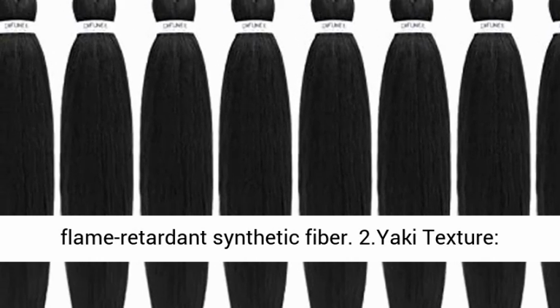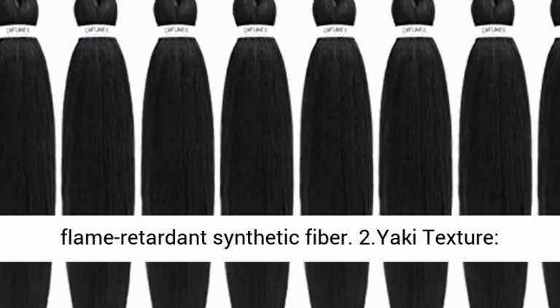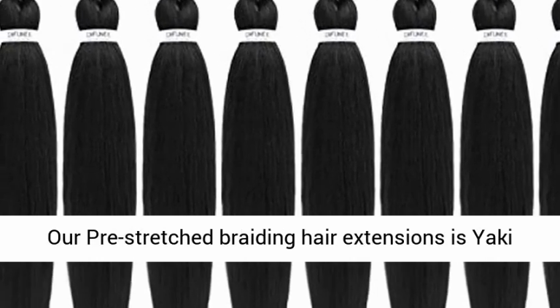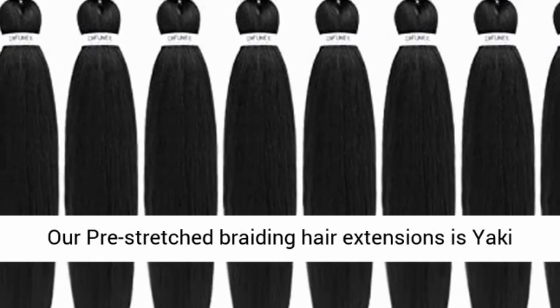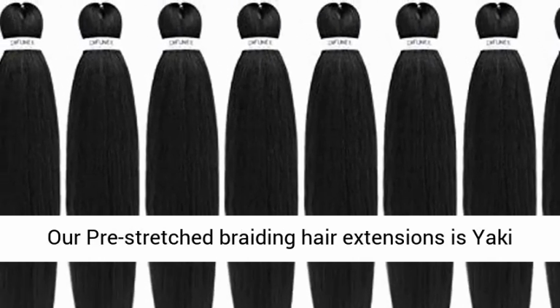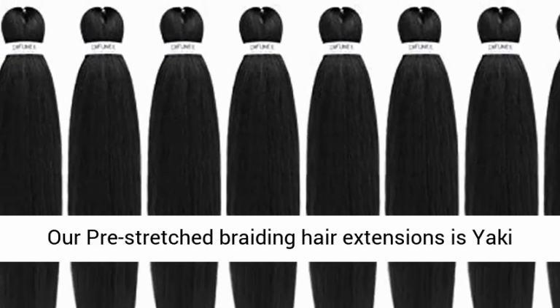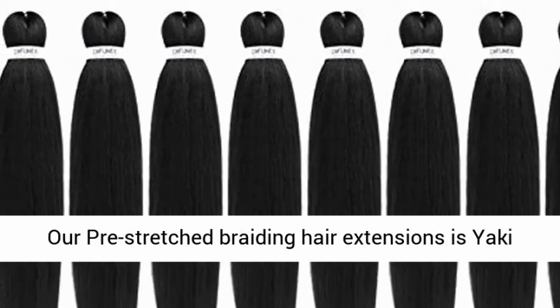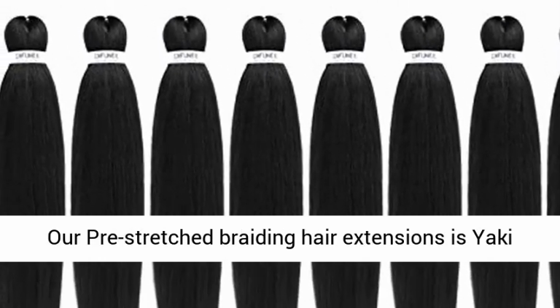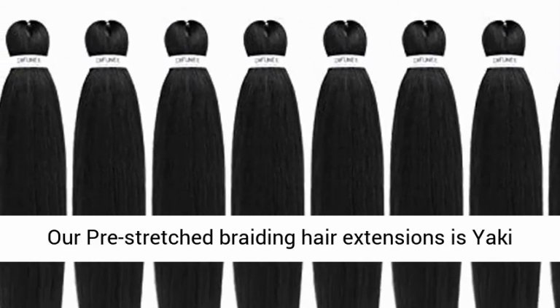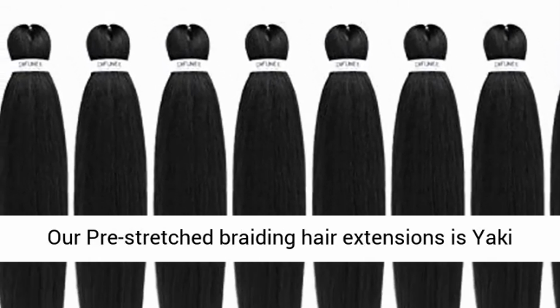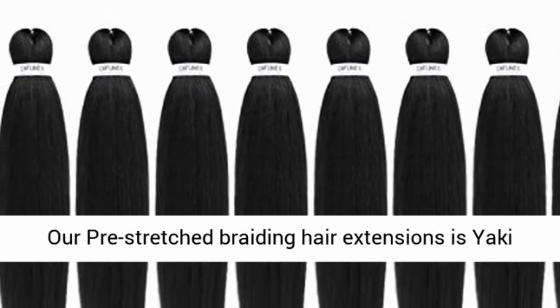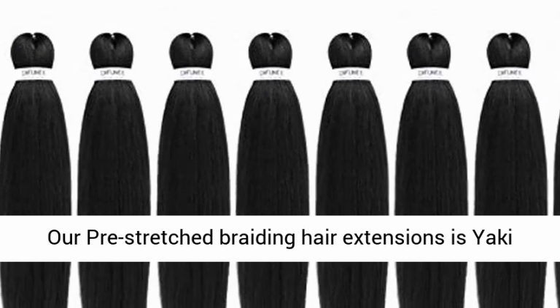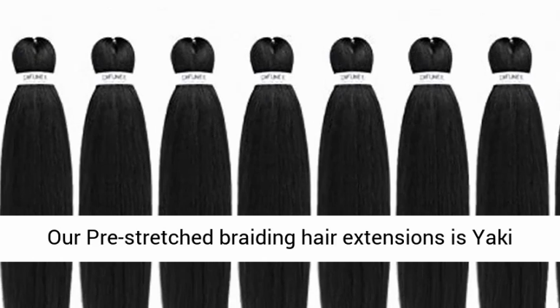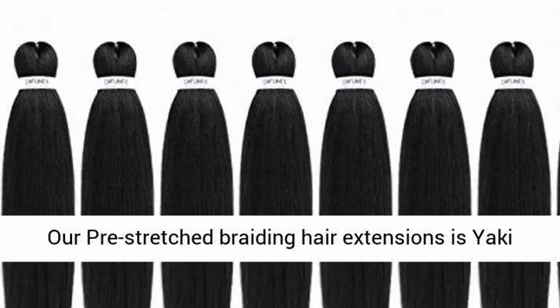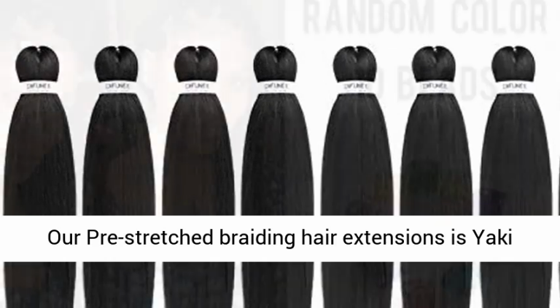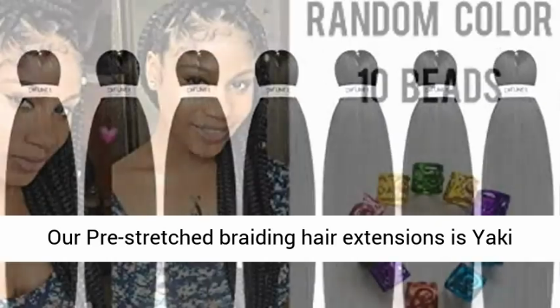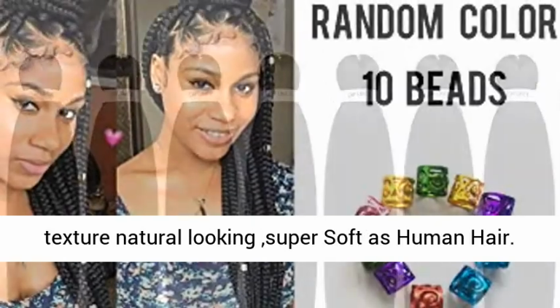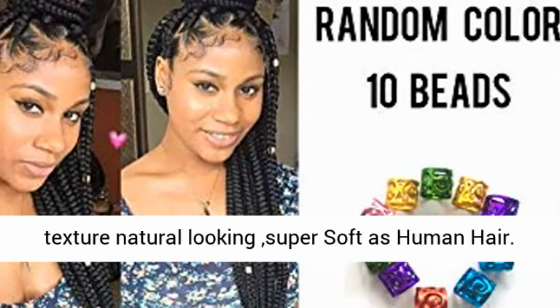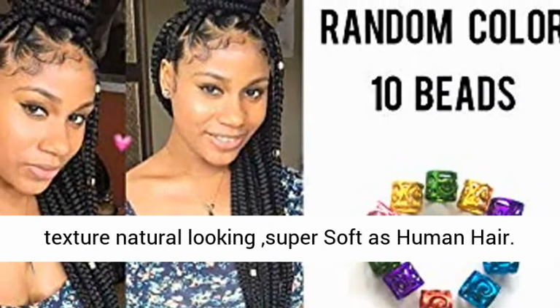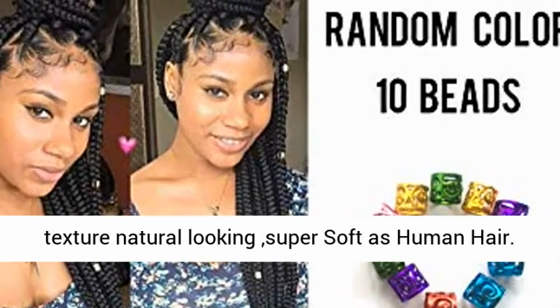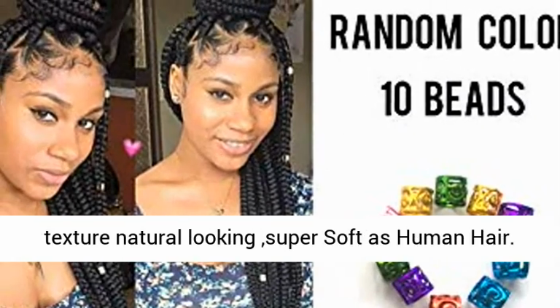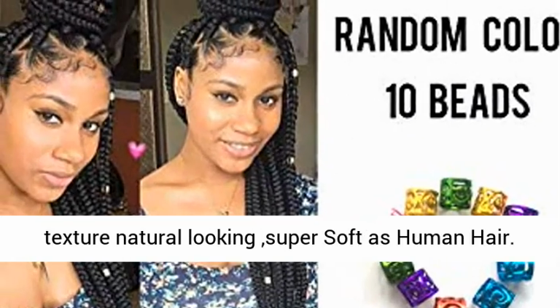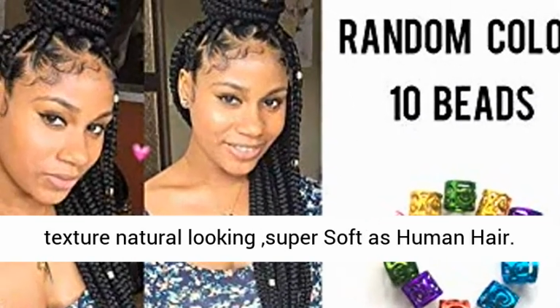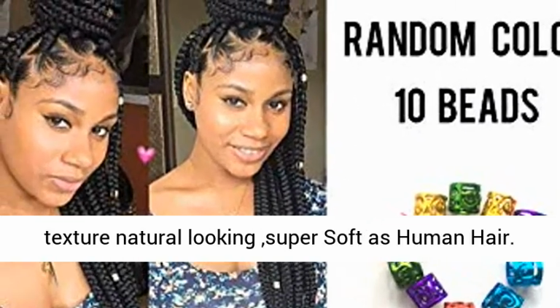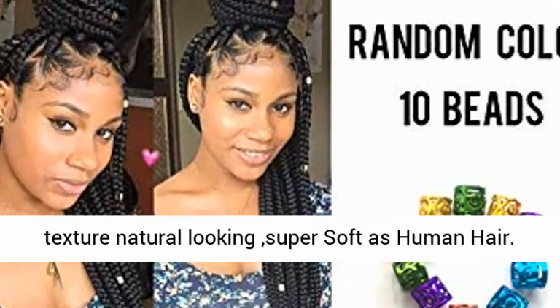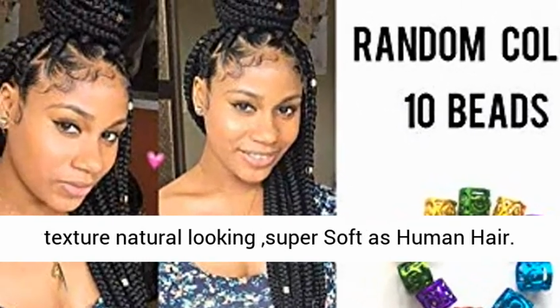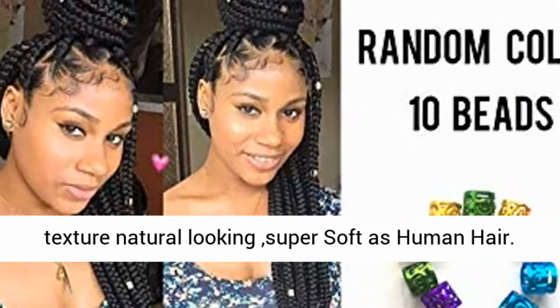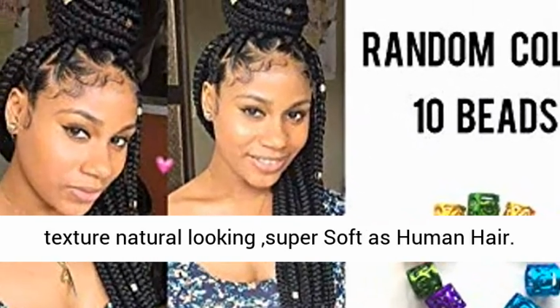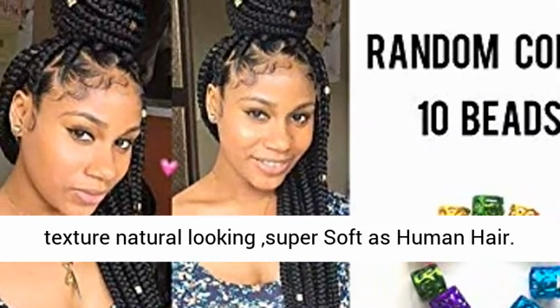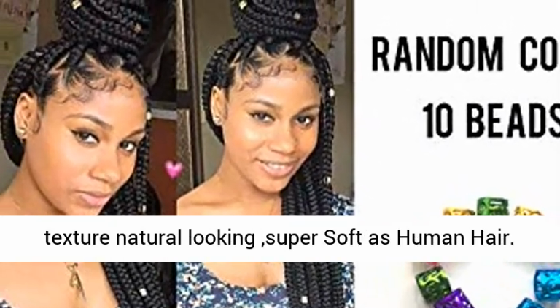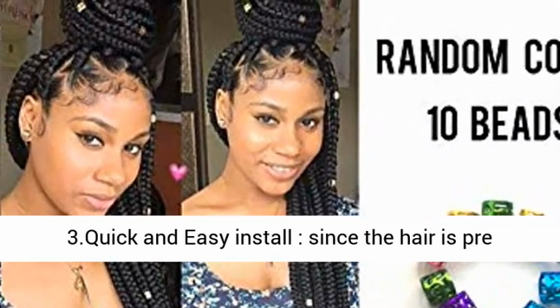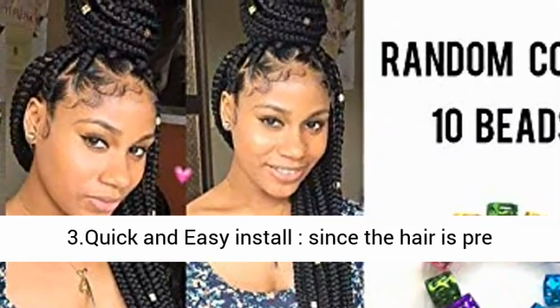2. Yaki Texture — our pre-stretched braiding hair extensions feature a Yaki Texture that is natural looking and super soft, like human hair.